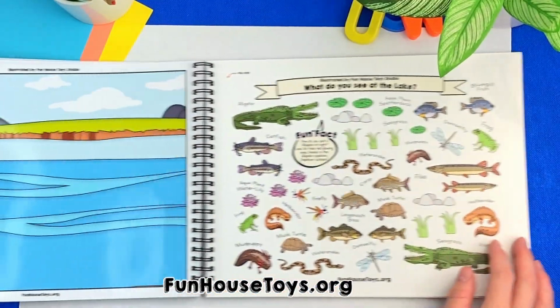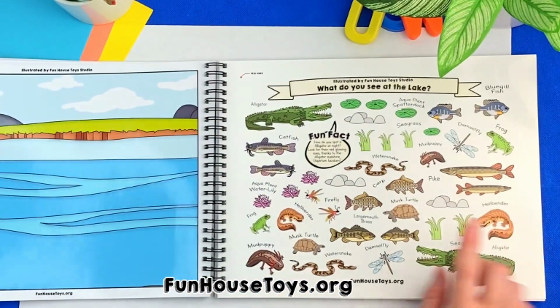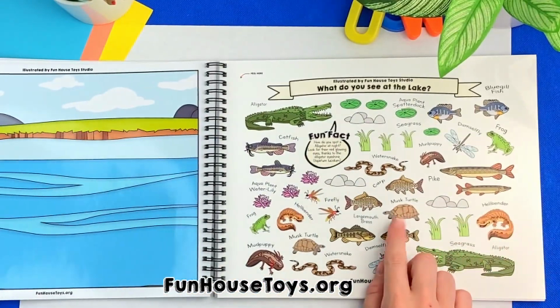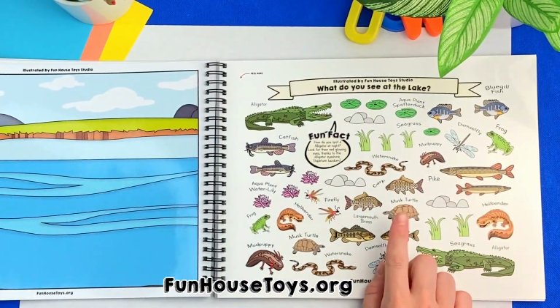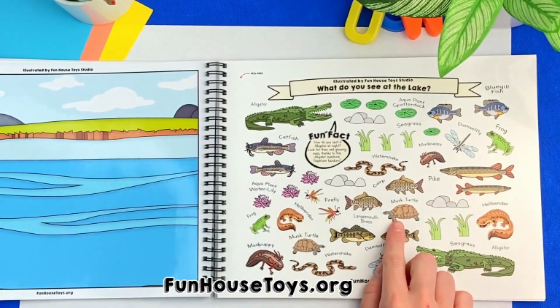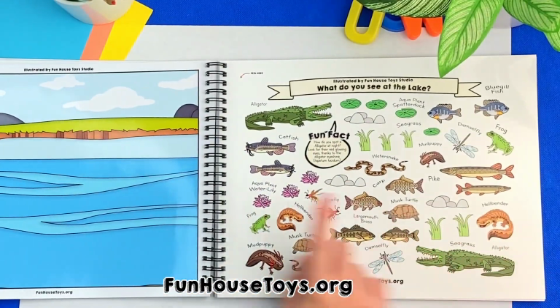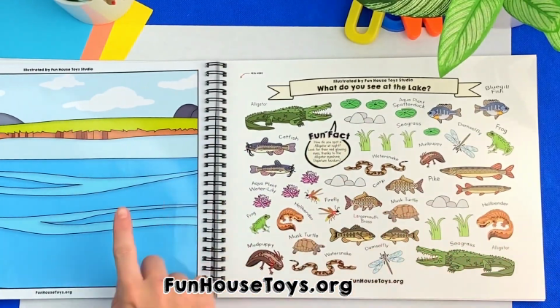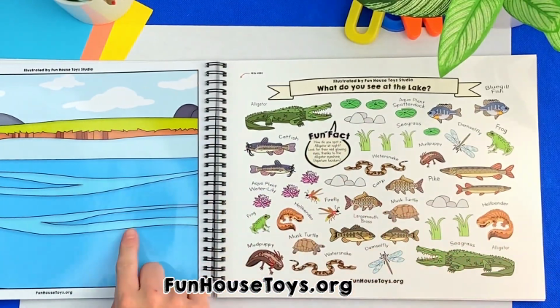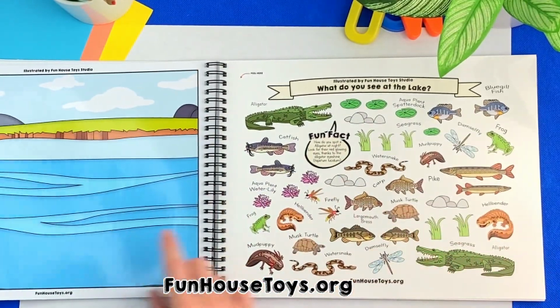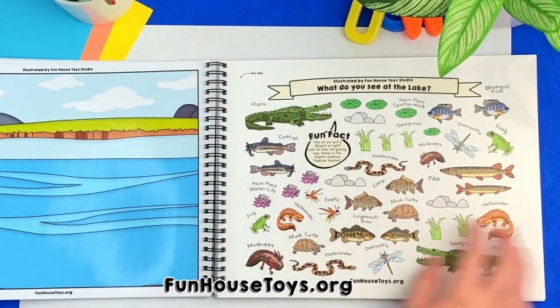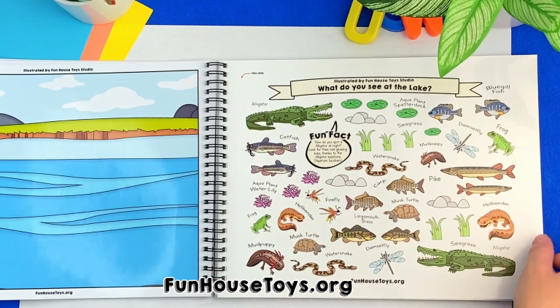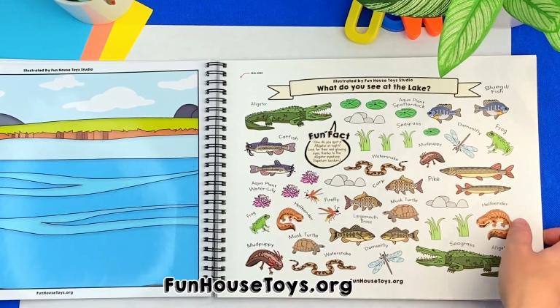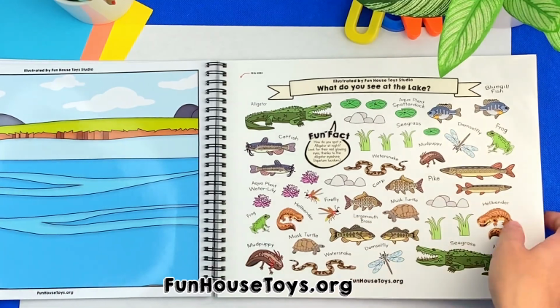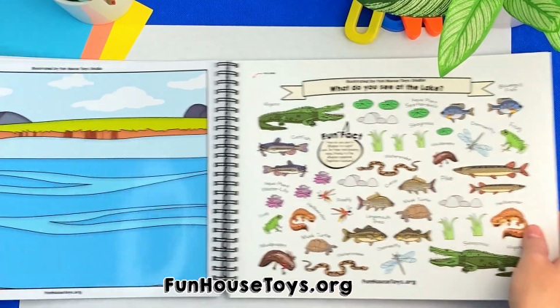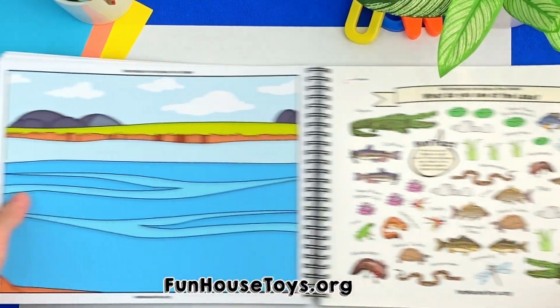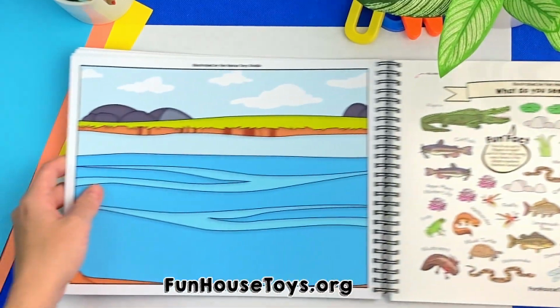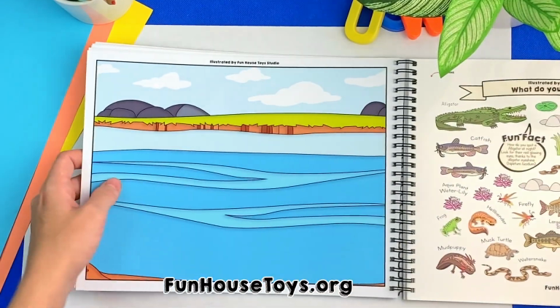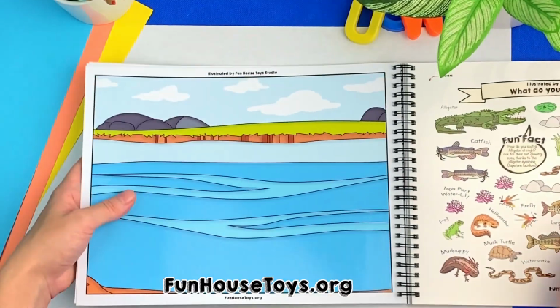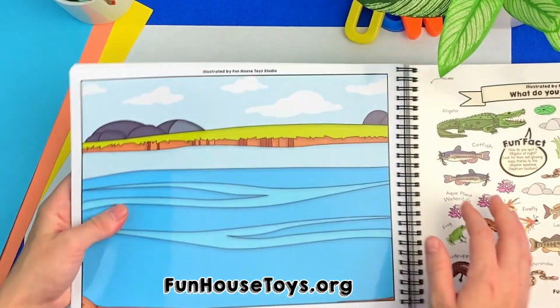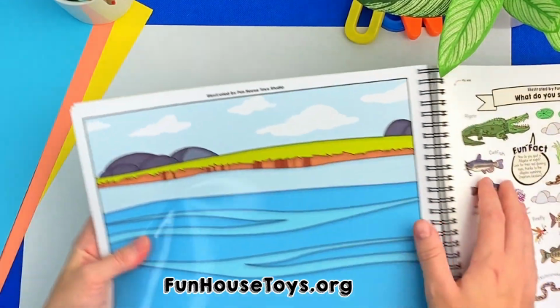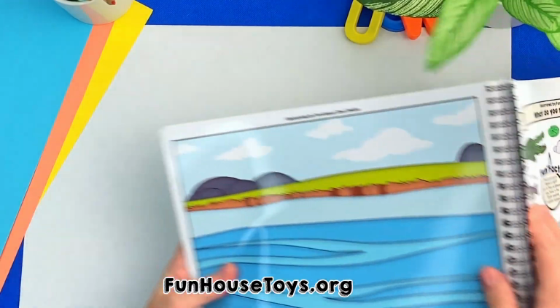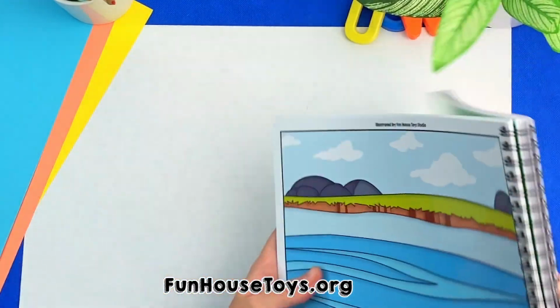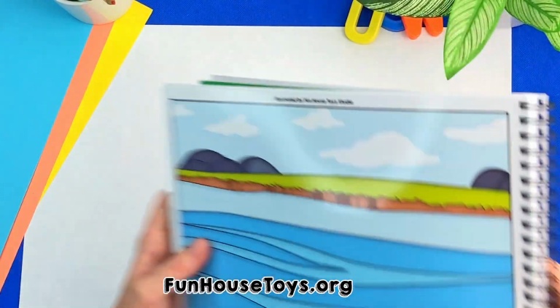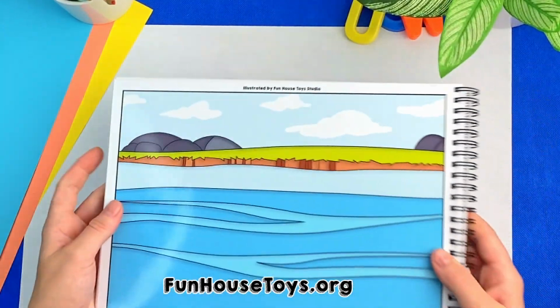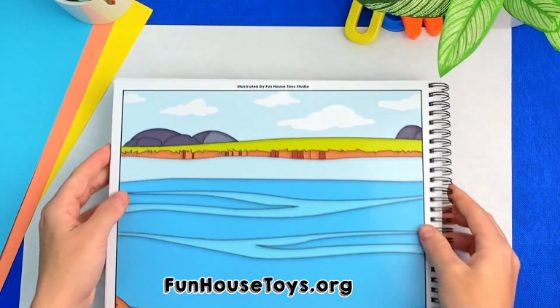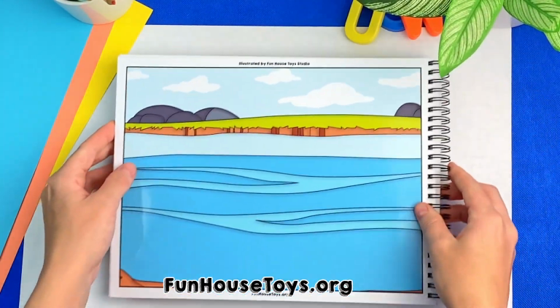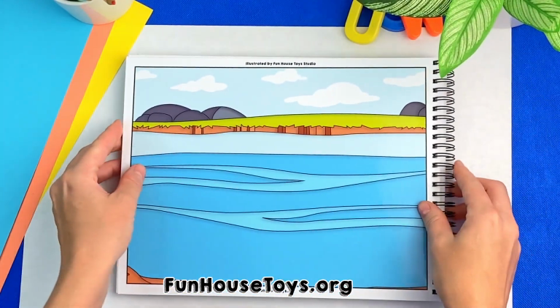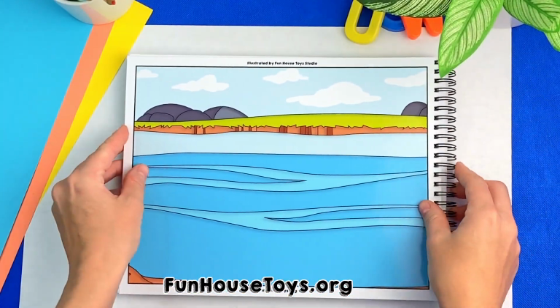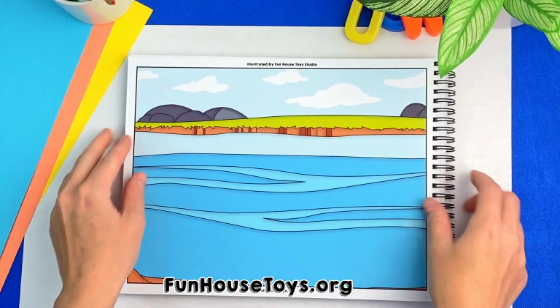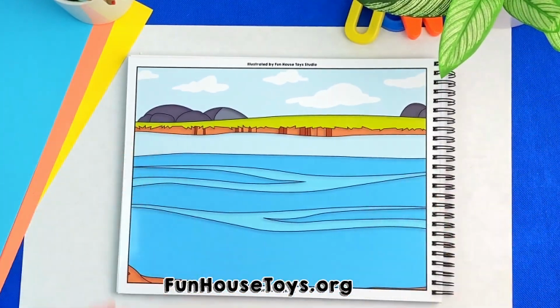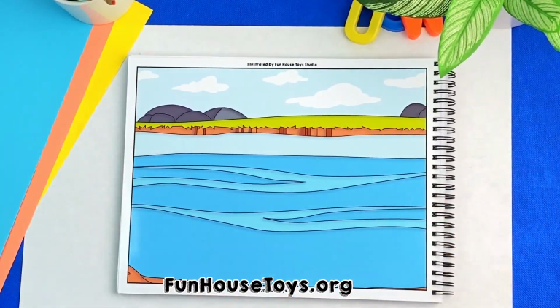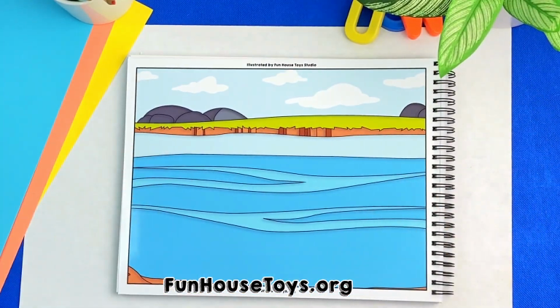These are the stickers we will be using on this page. So, what can you see while on the lake?